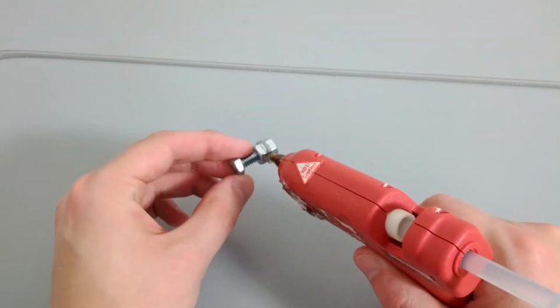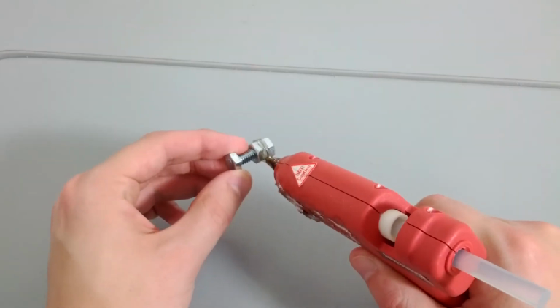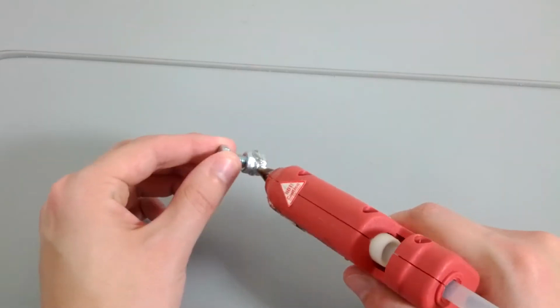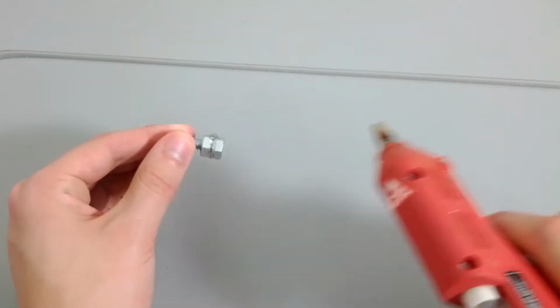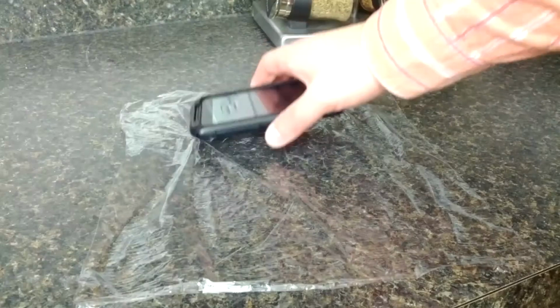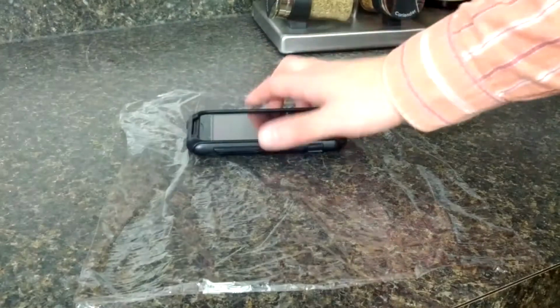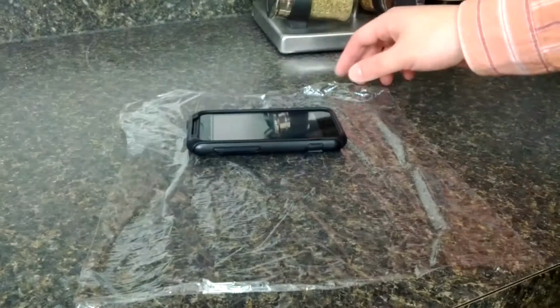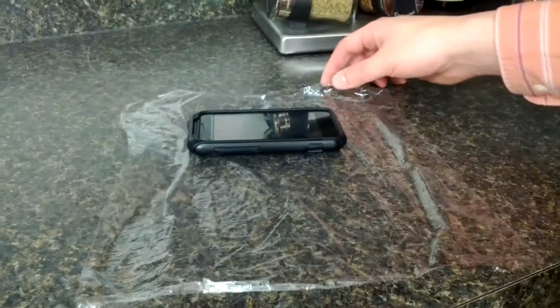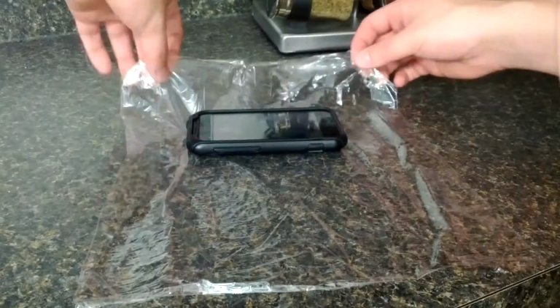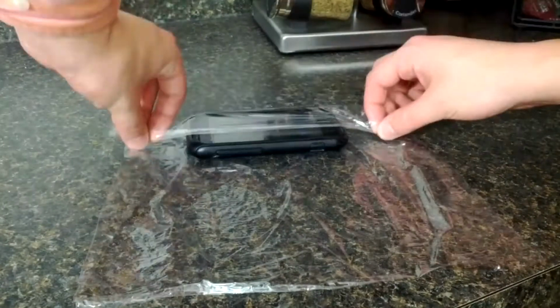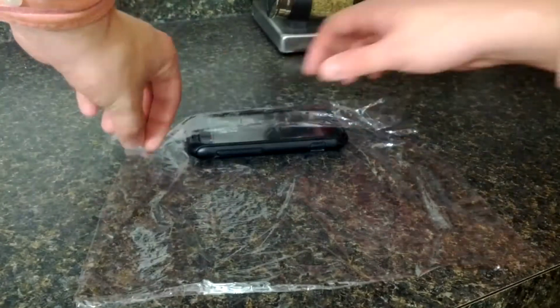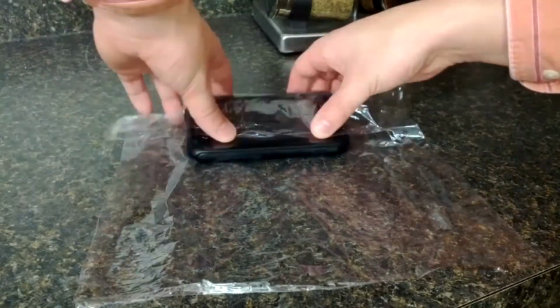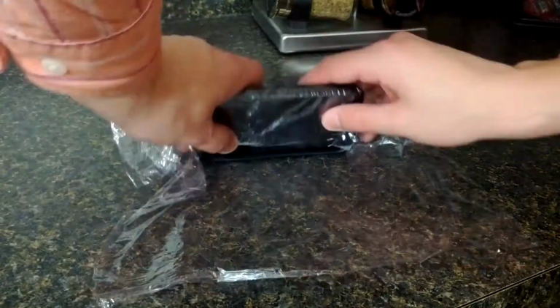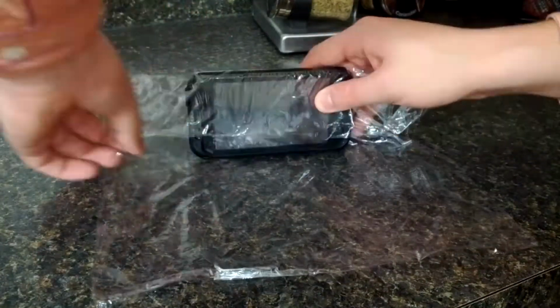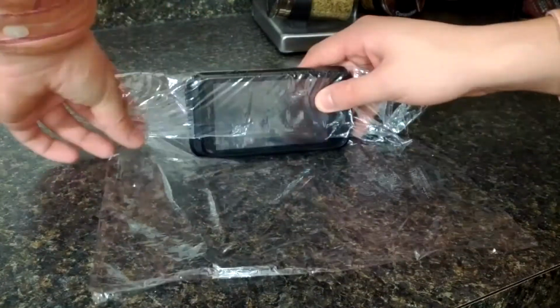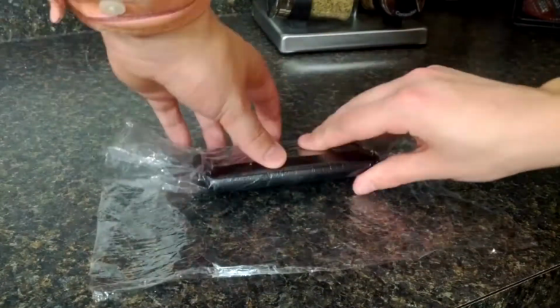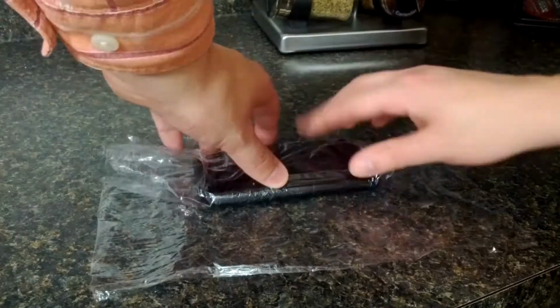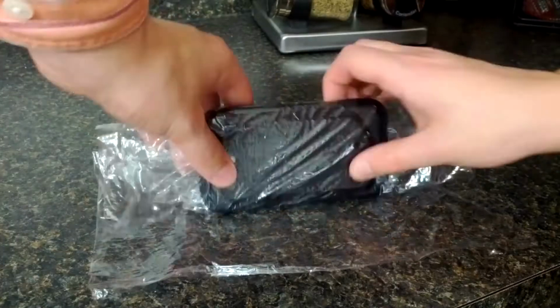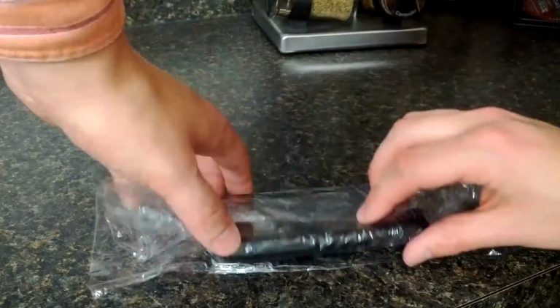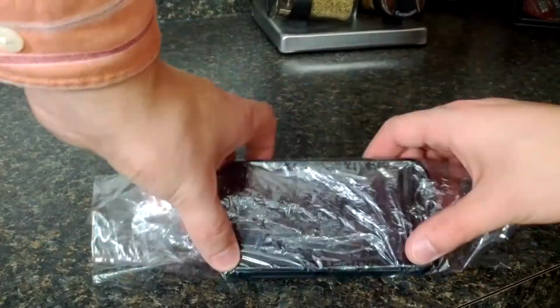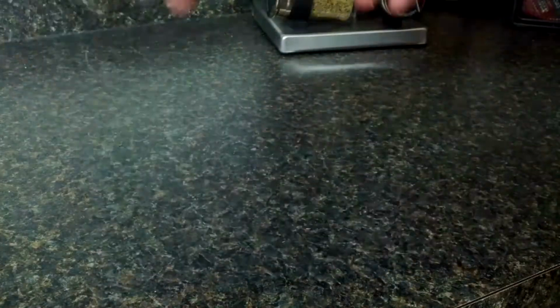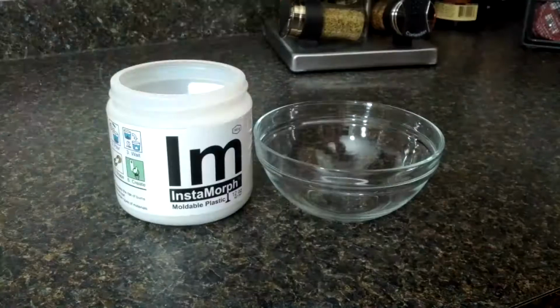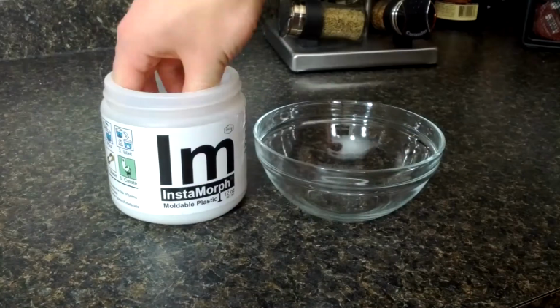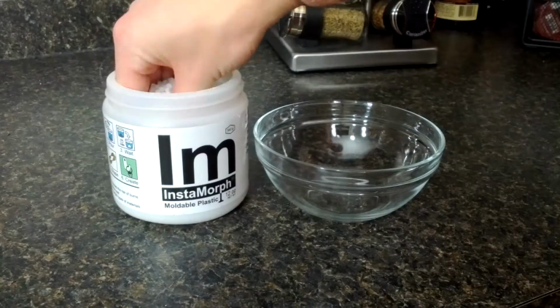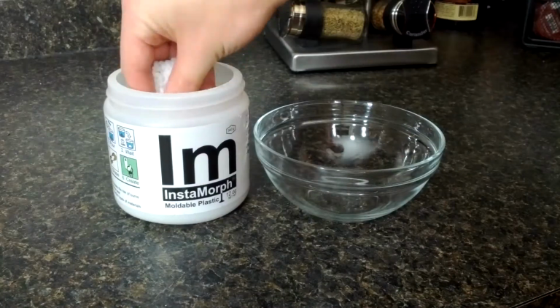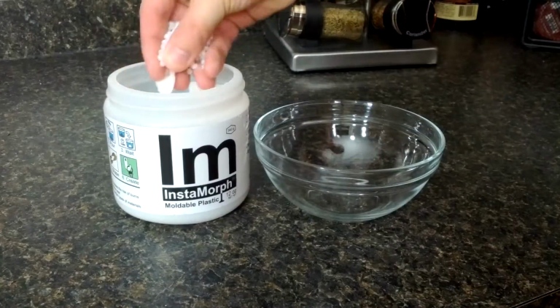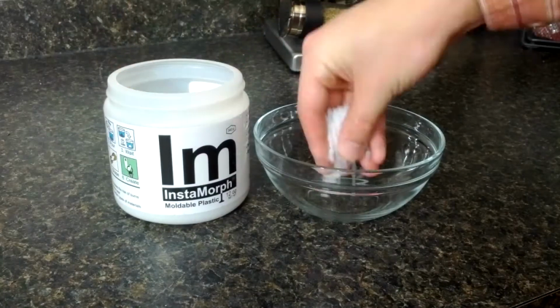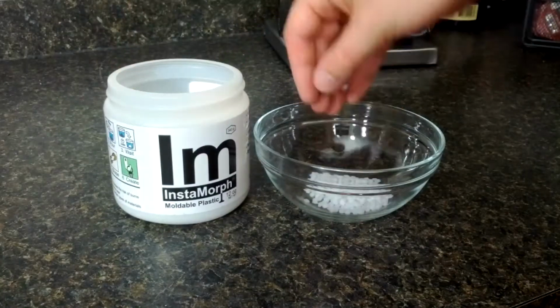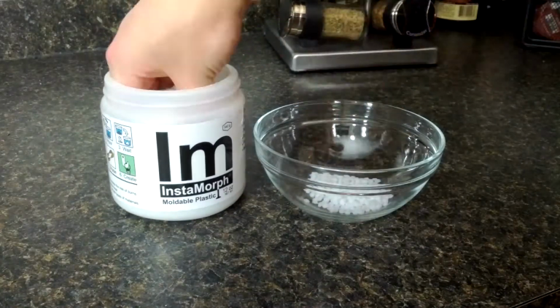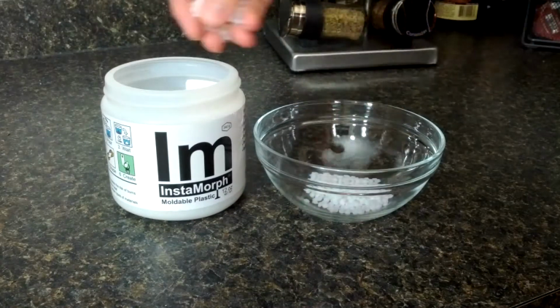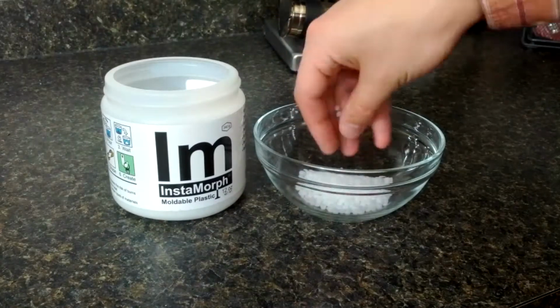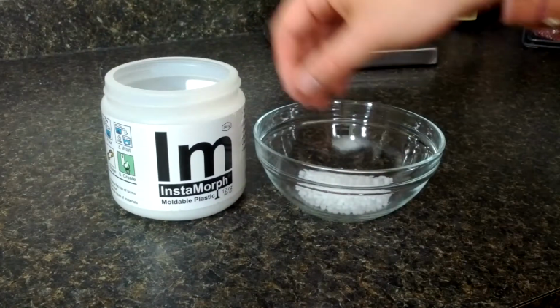Wrap your phone in plastic wrap. This is important because Instamorf will bond to other plastics.